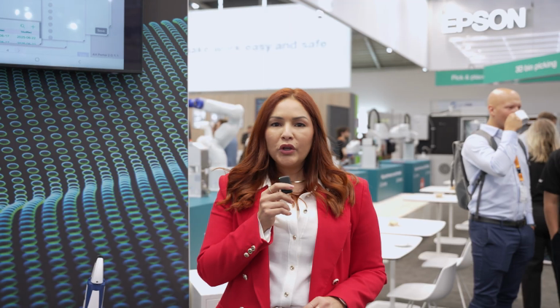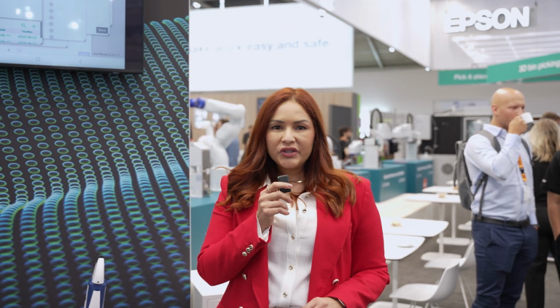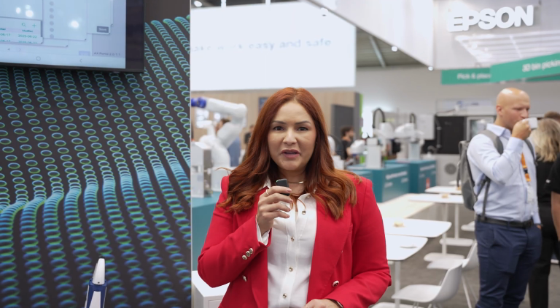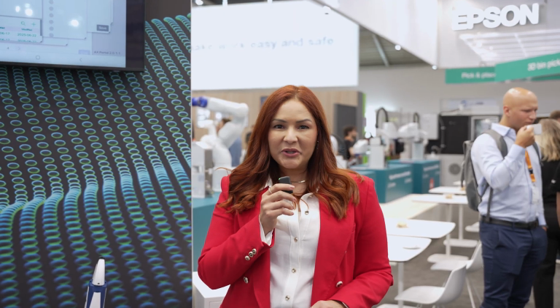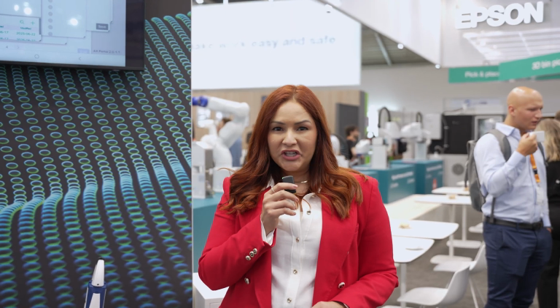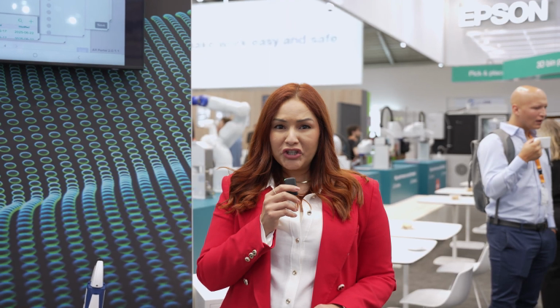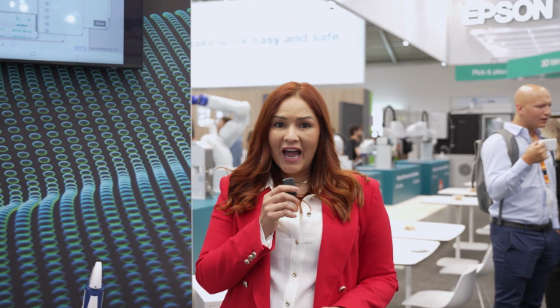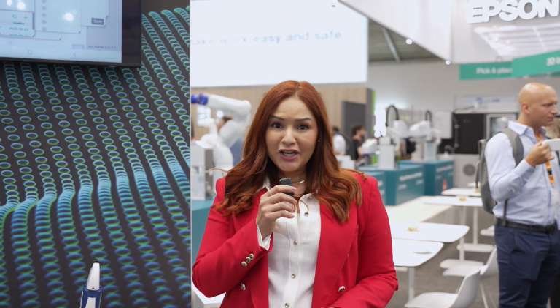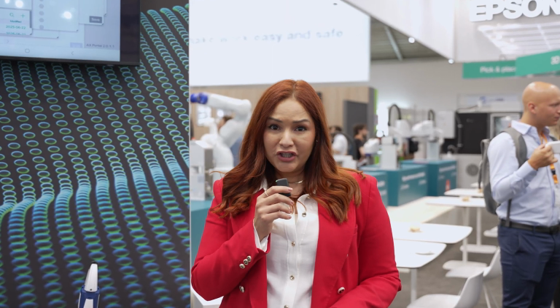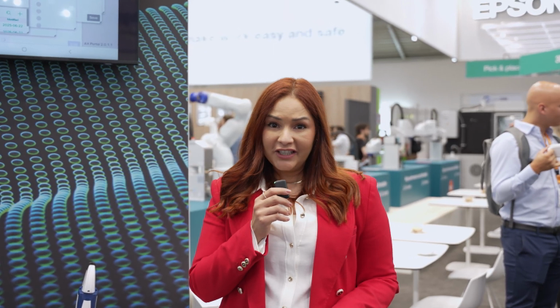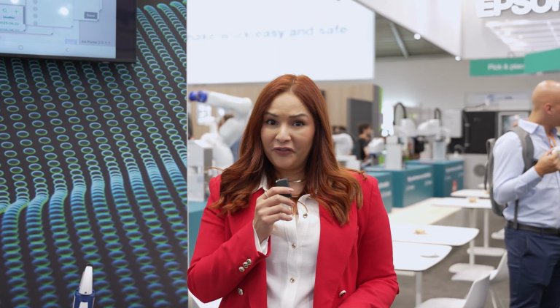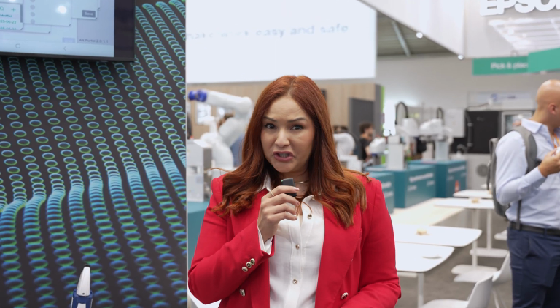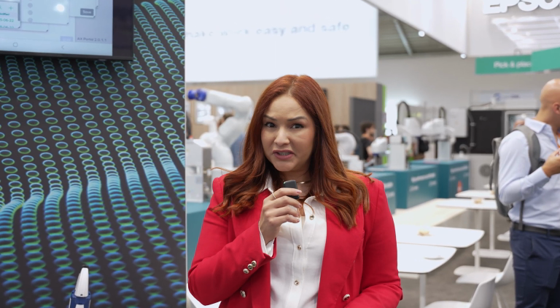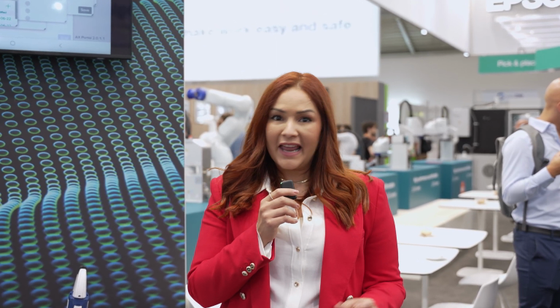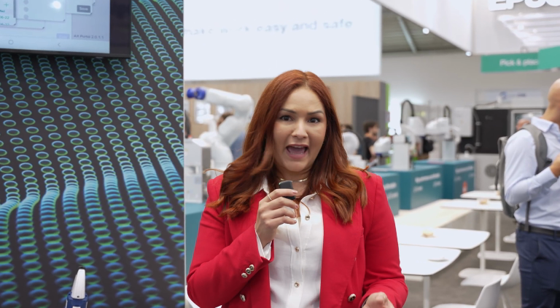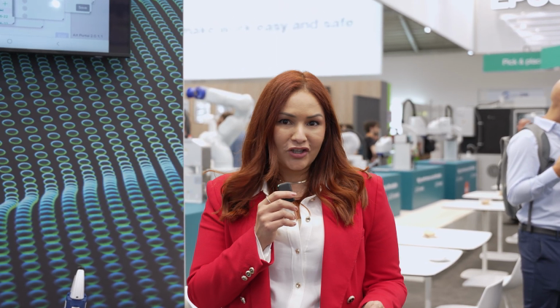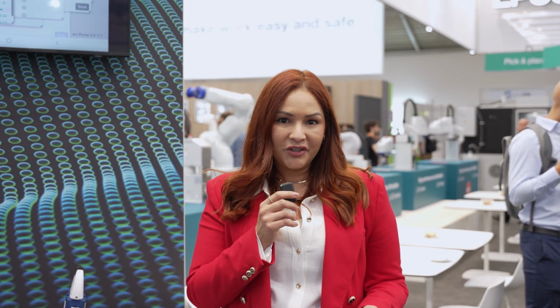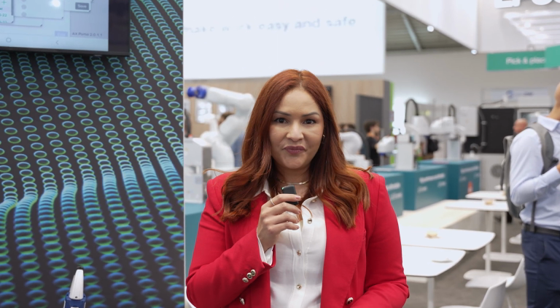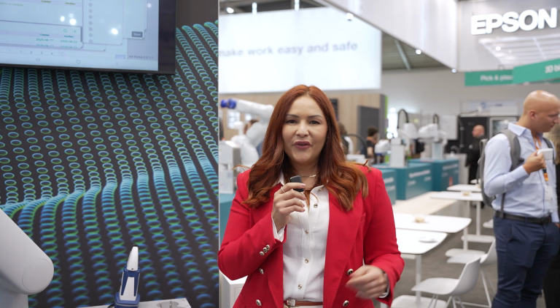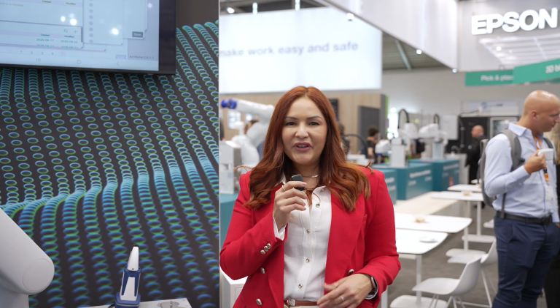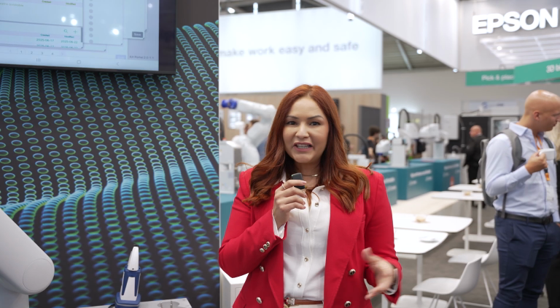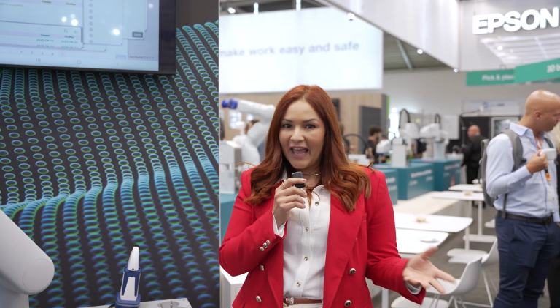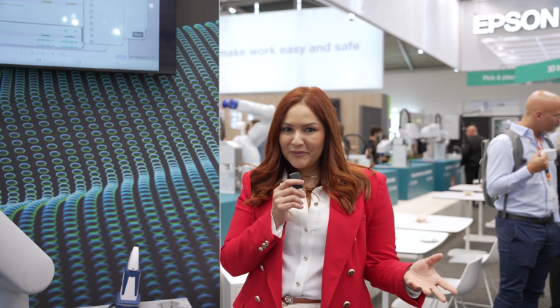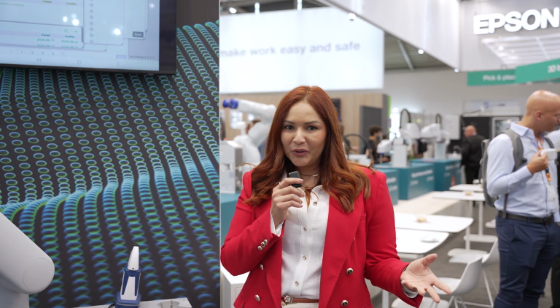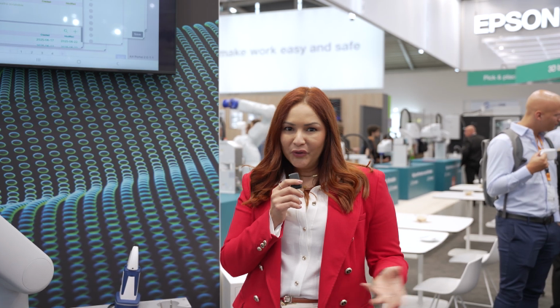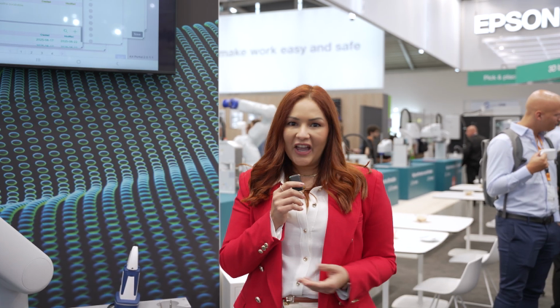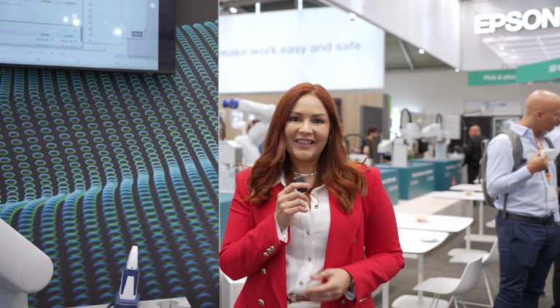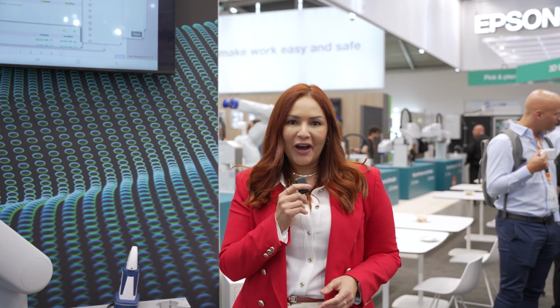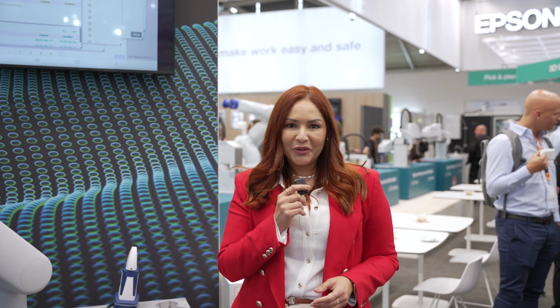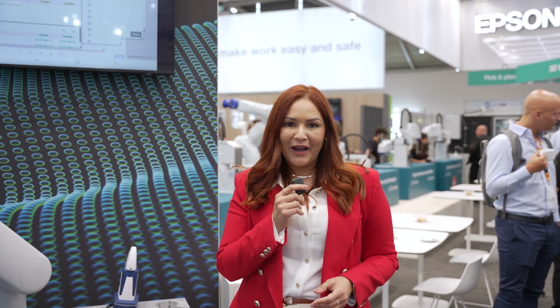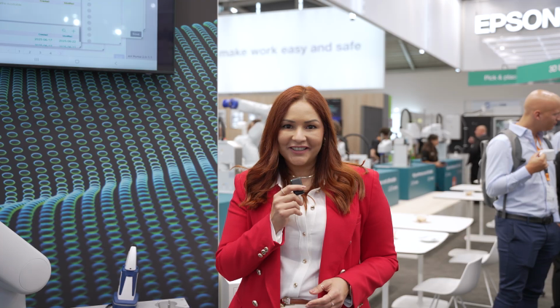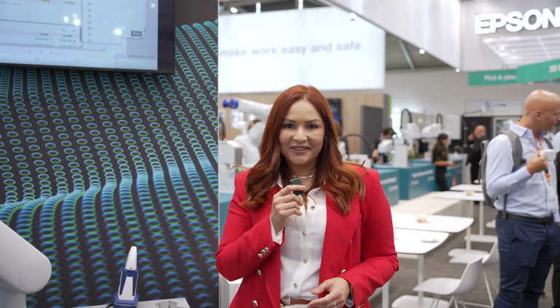Want to see precision, hygiene, and efficiency in action? Visit the Epson booth at Automatica.